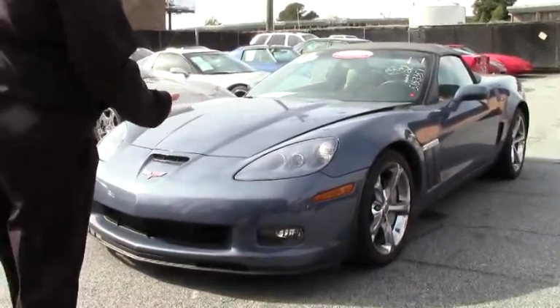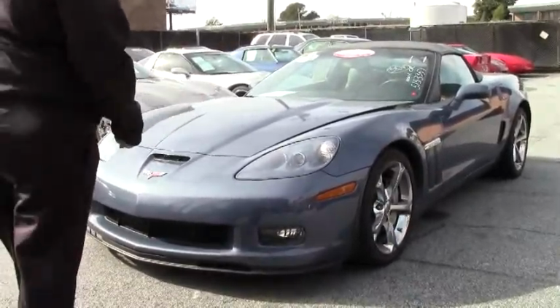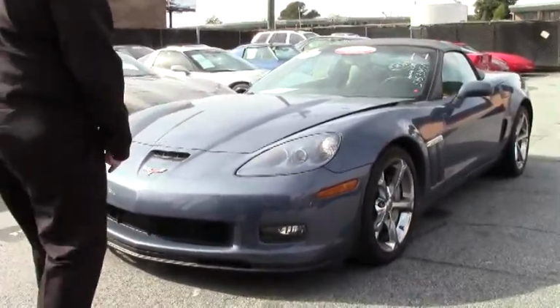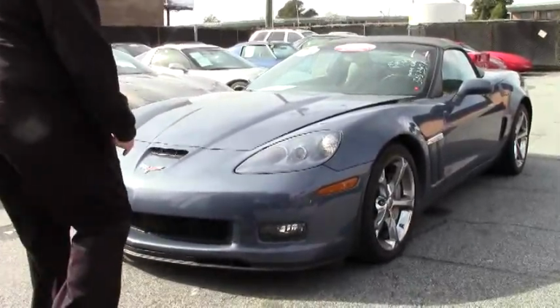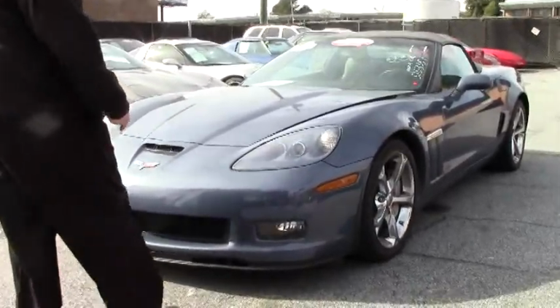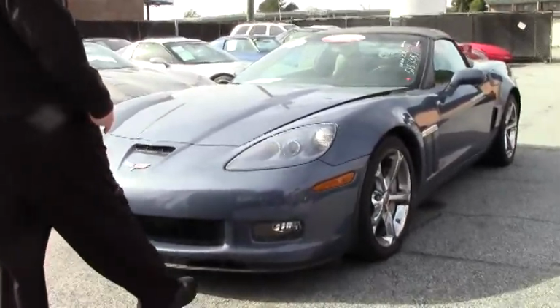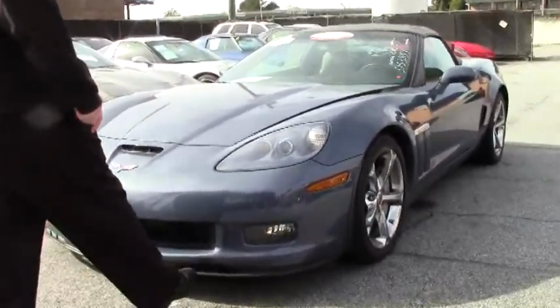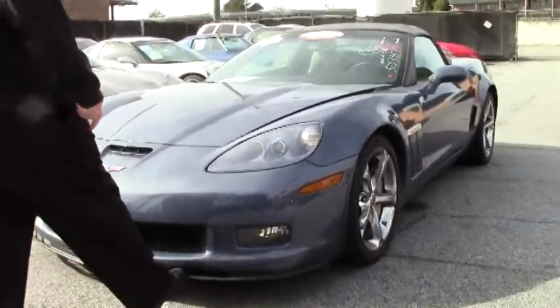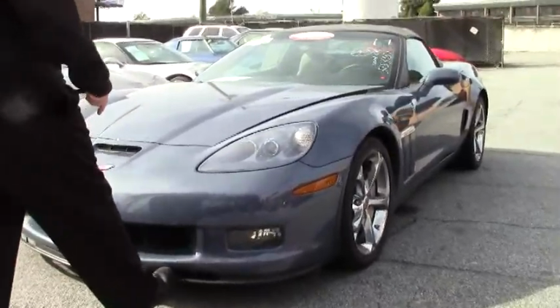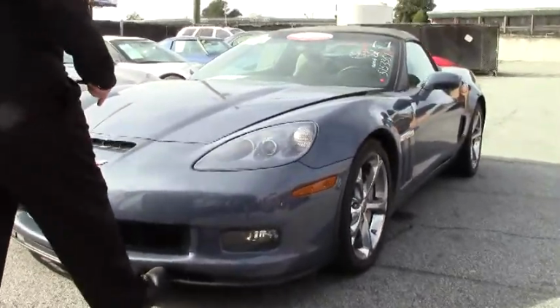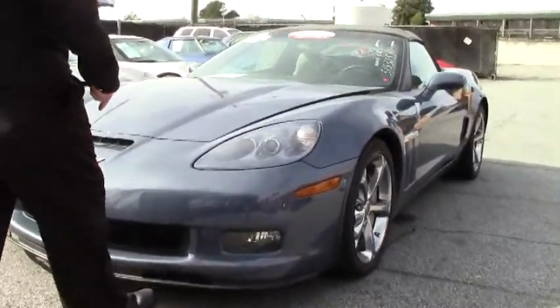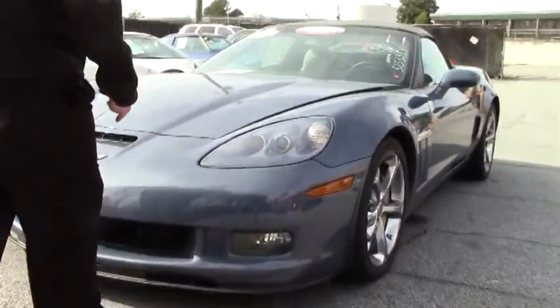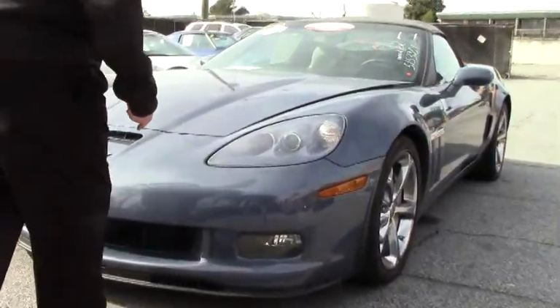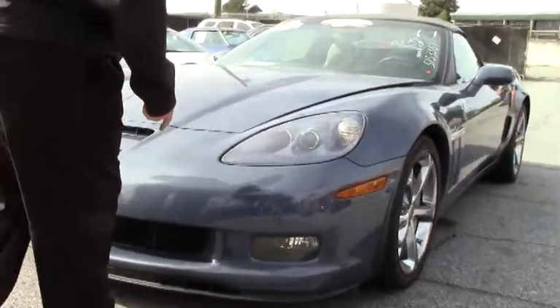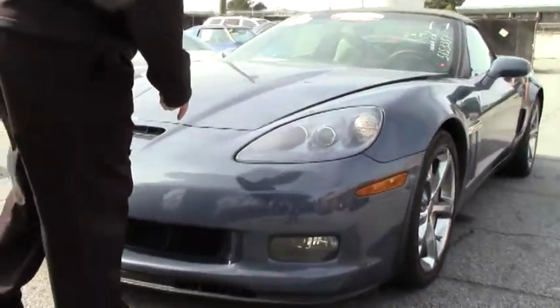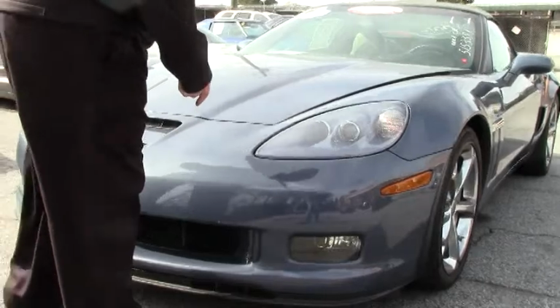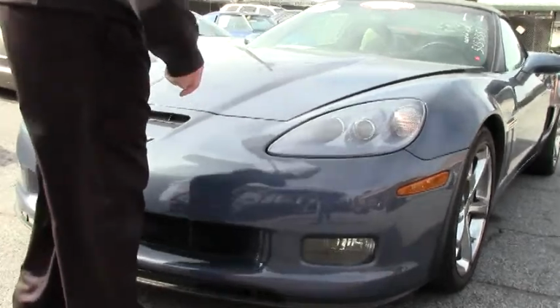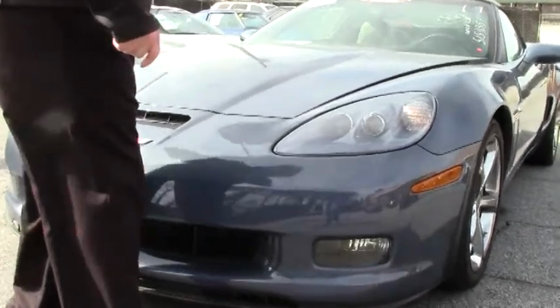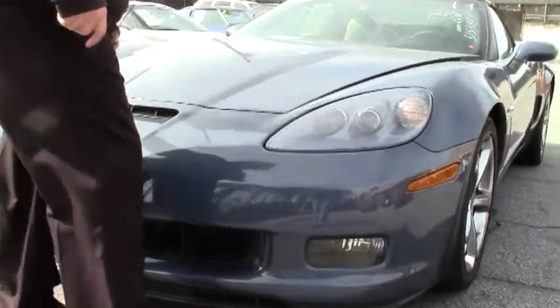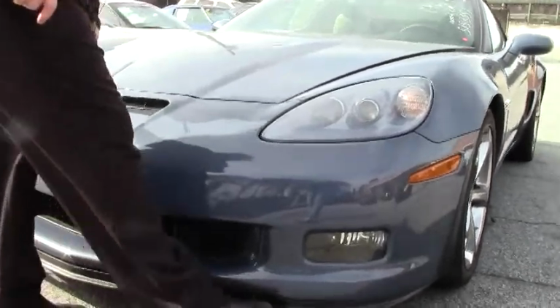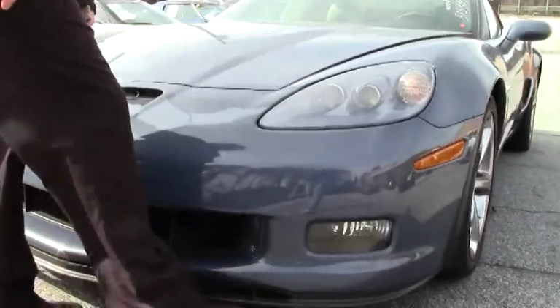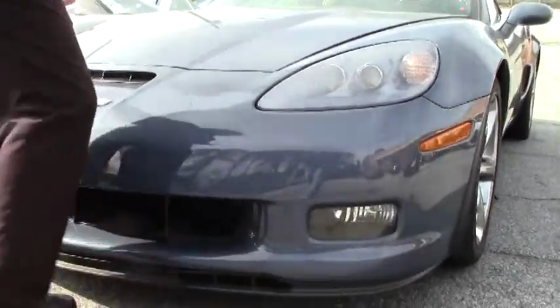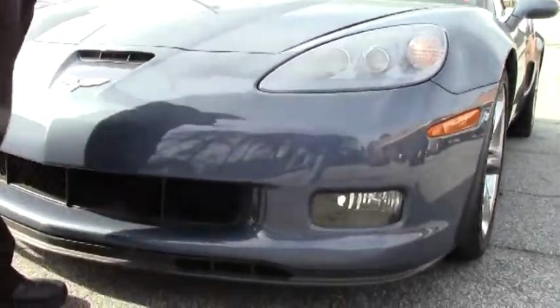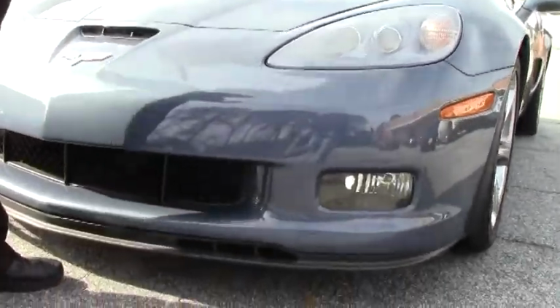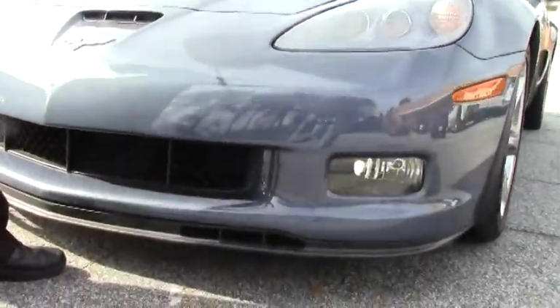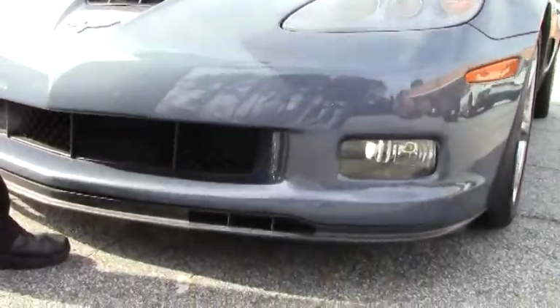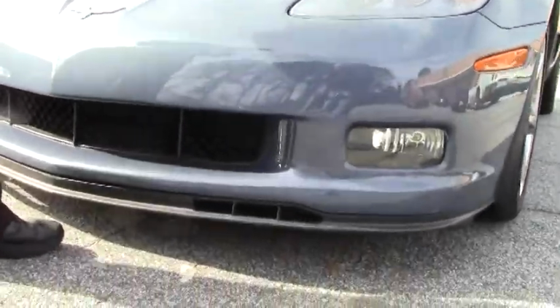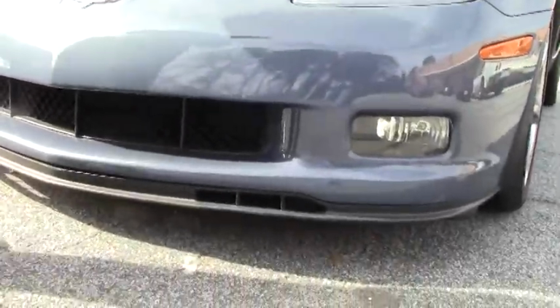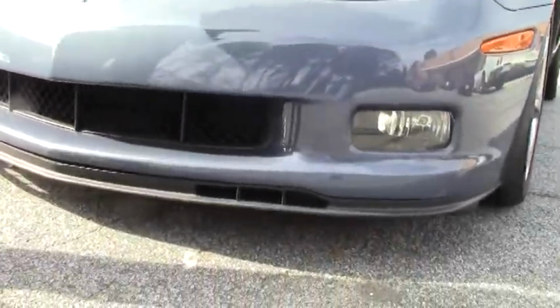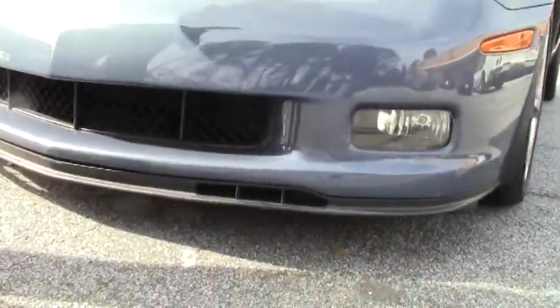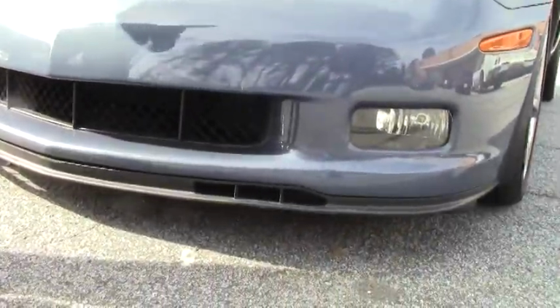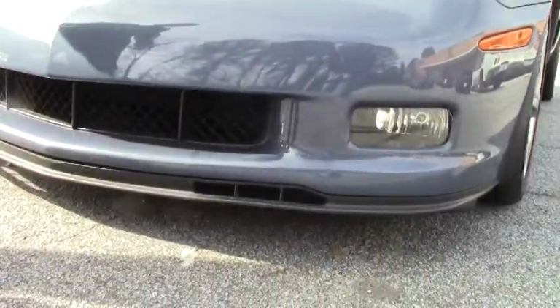The first one is this rear splitter right here where my foot is. It's separated, so we'll be replacing that piece.